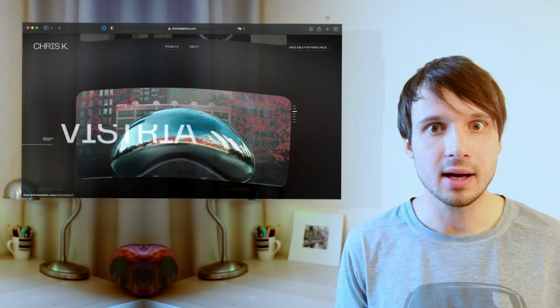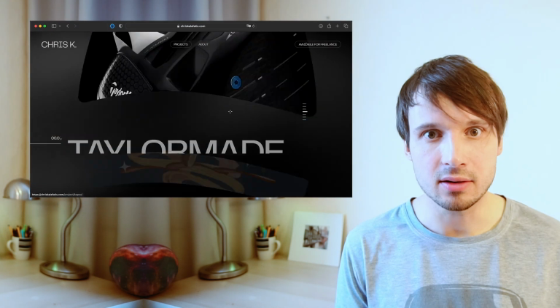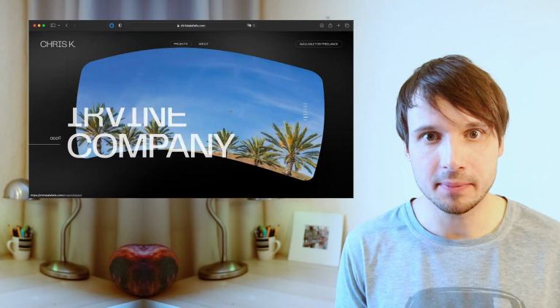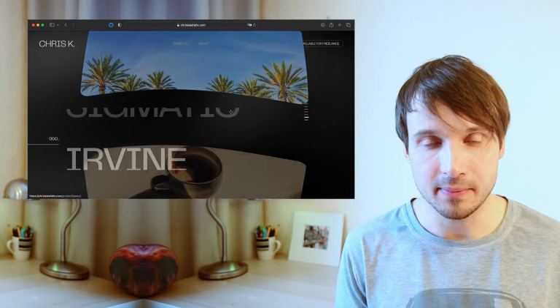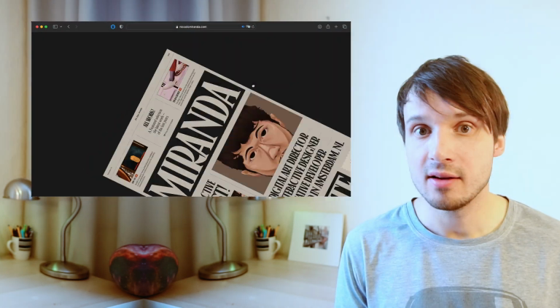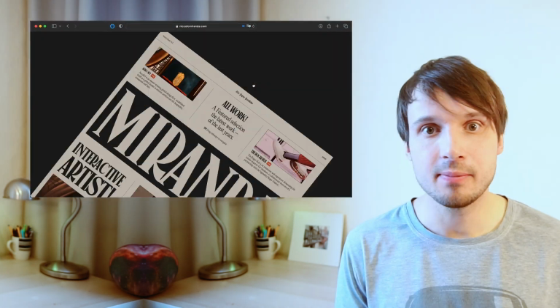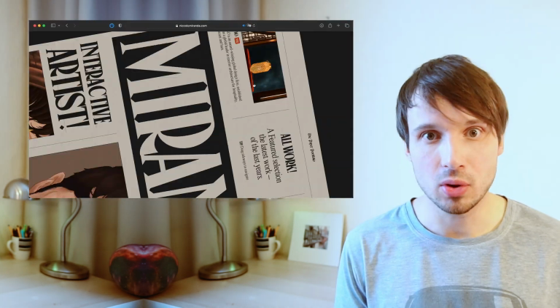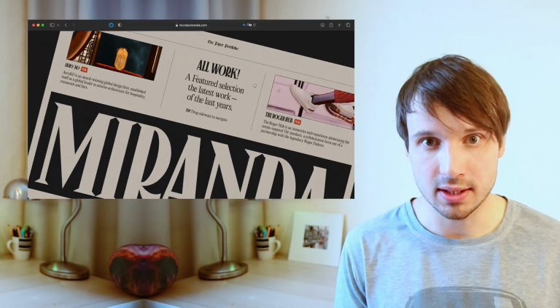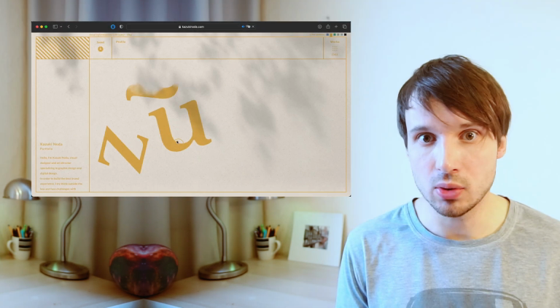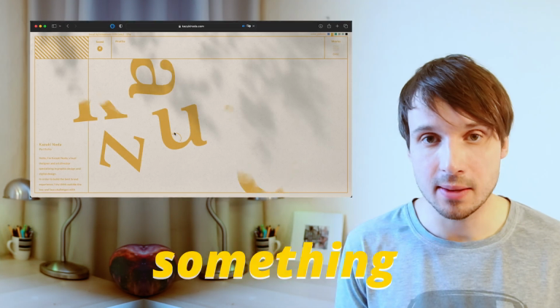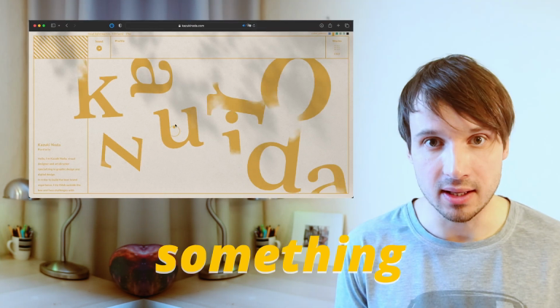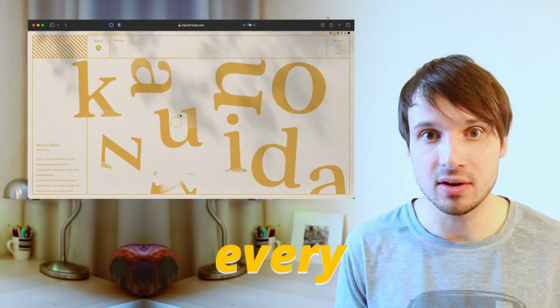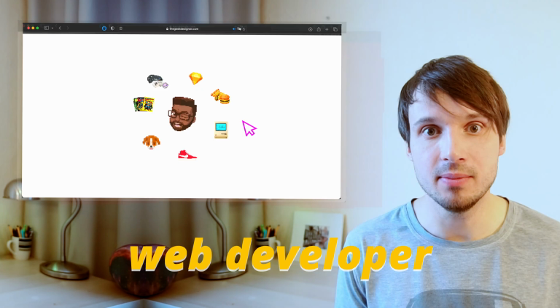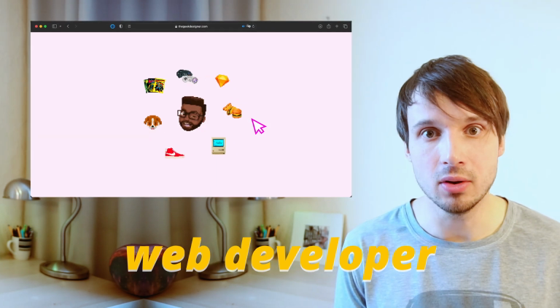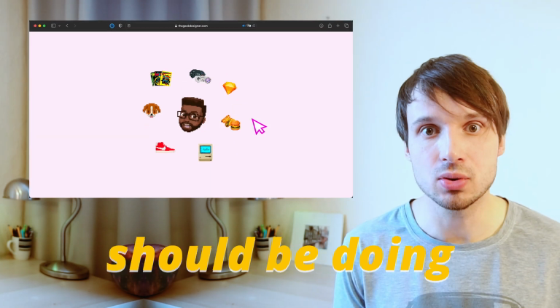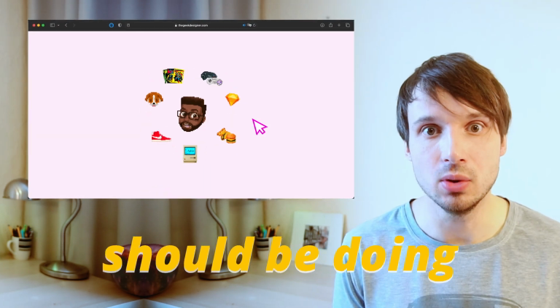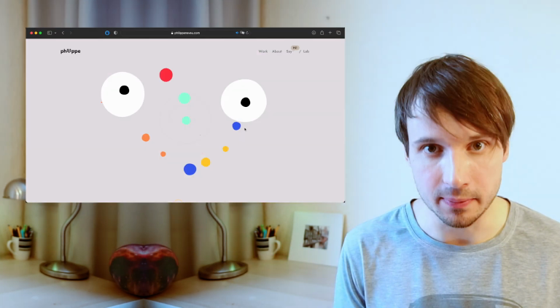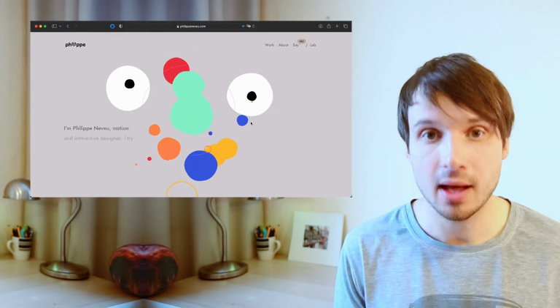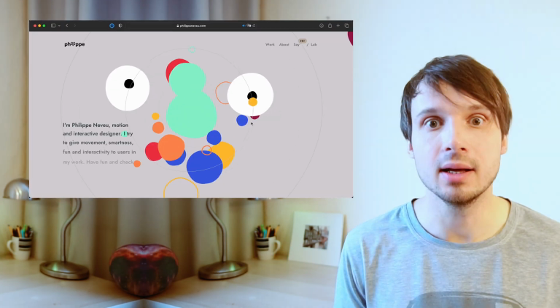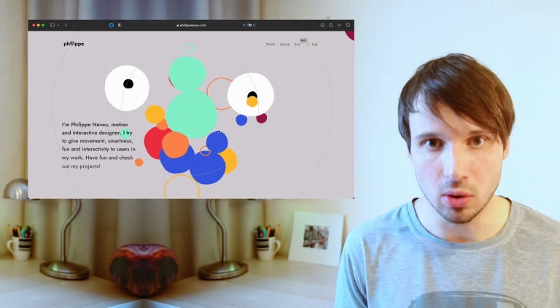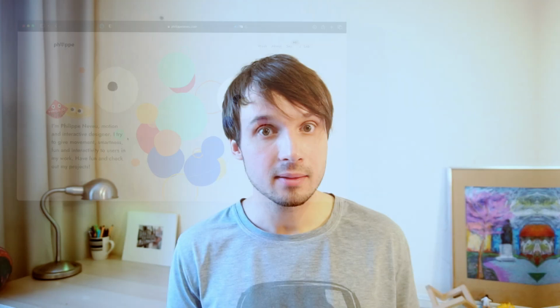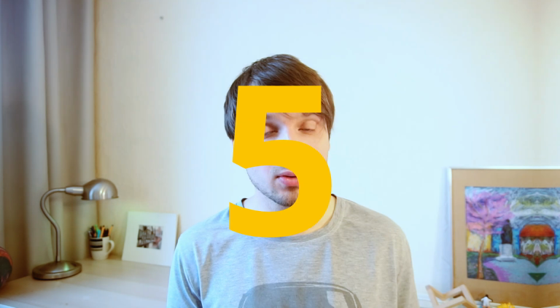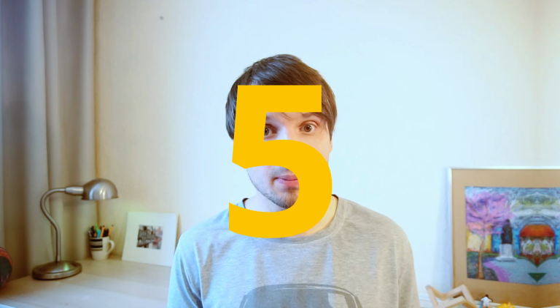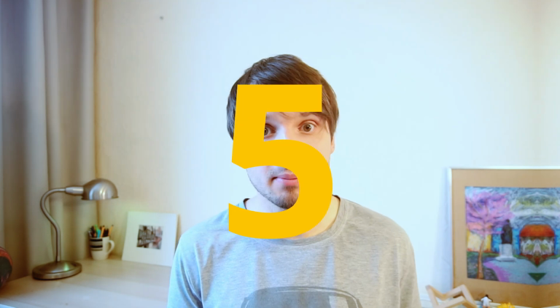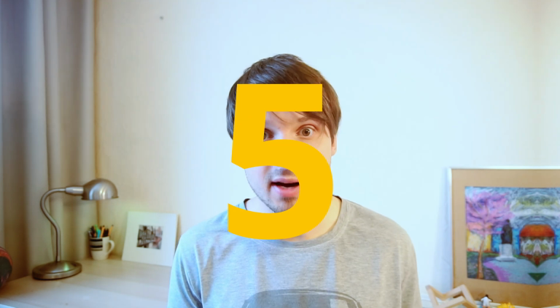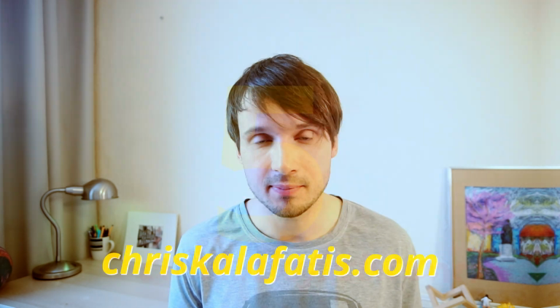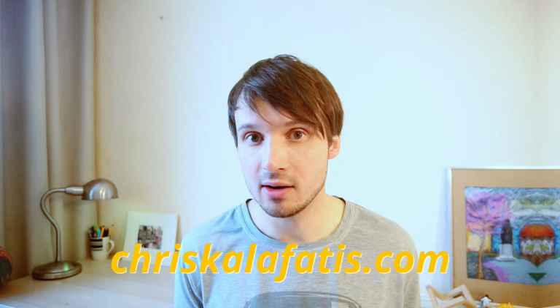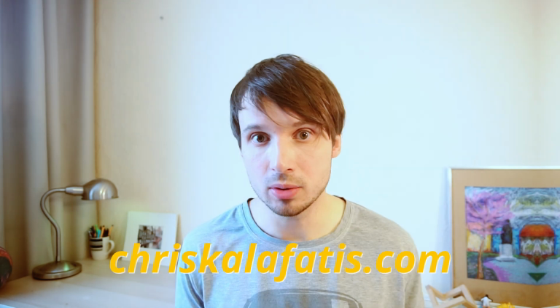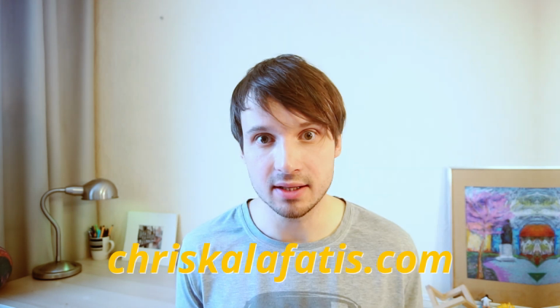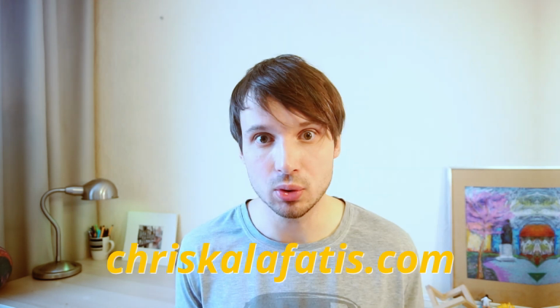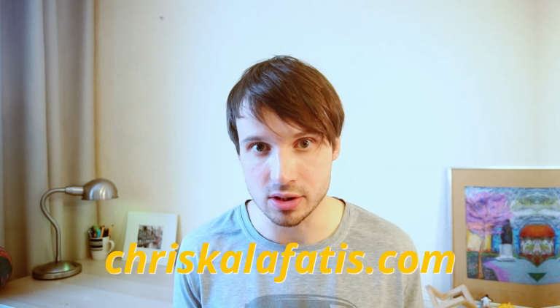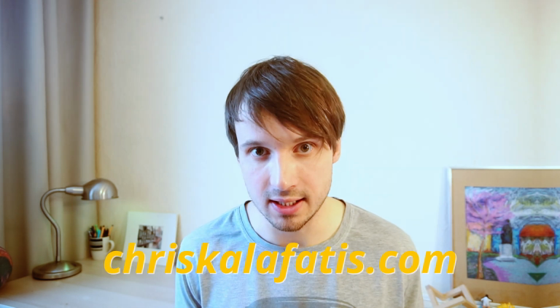Hi, Philip here. Five portfolios that are doing something every web developer should be doing. Let's go. Portfolio number 5: a full medieval torture kit.